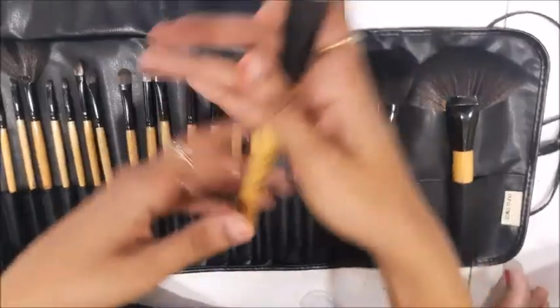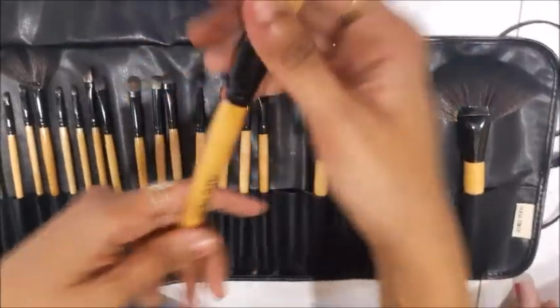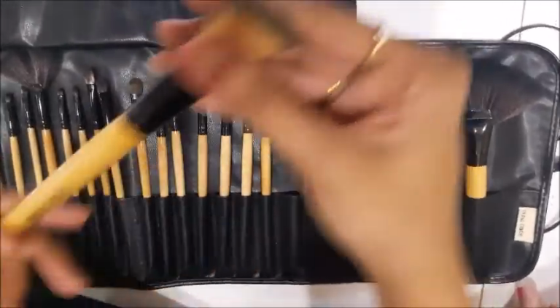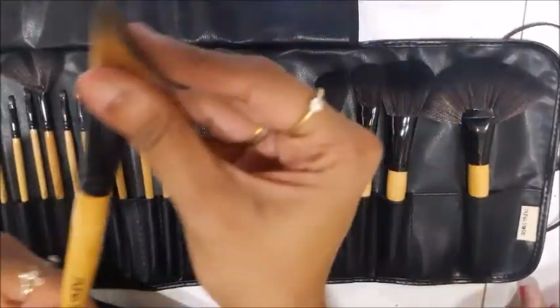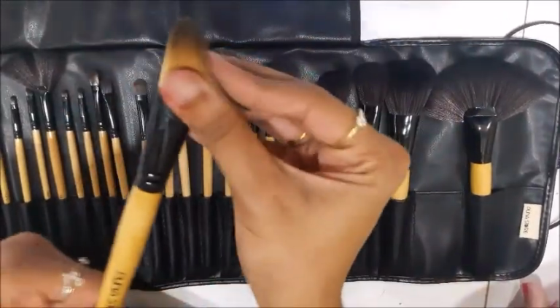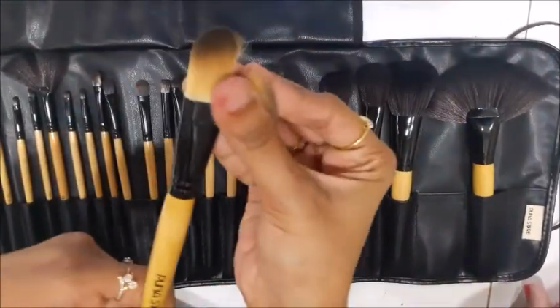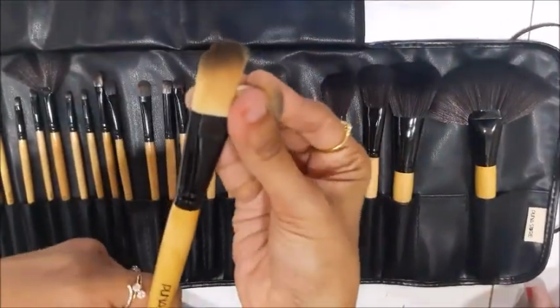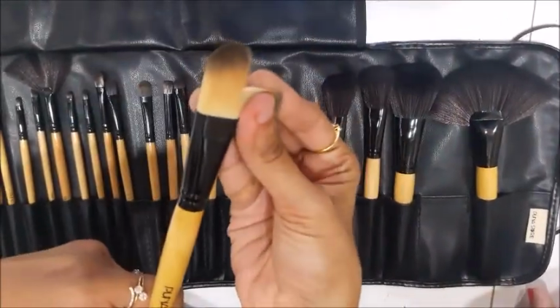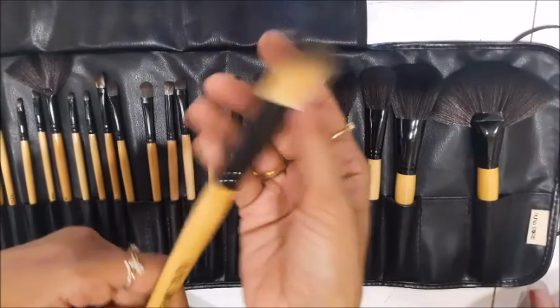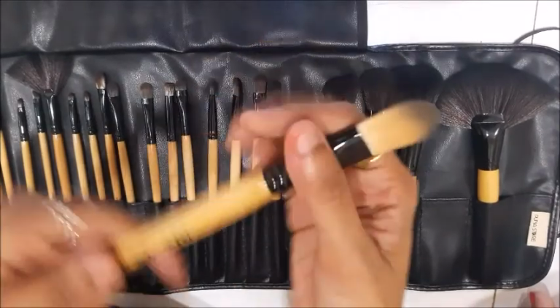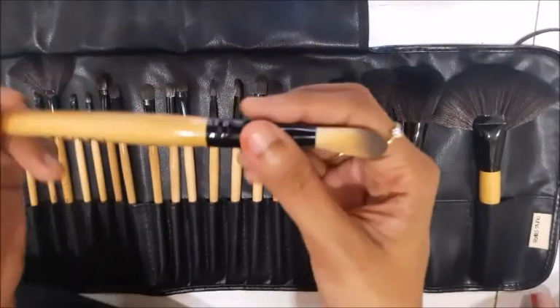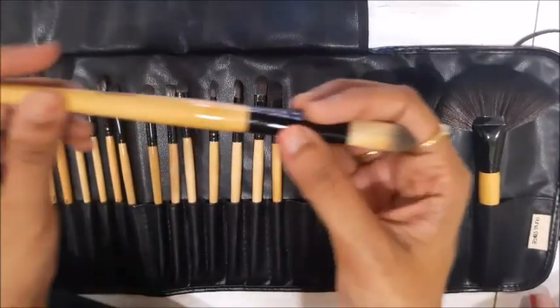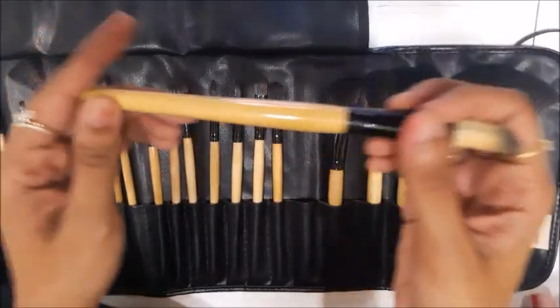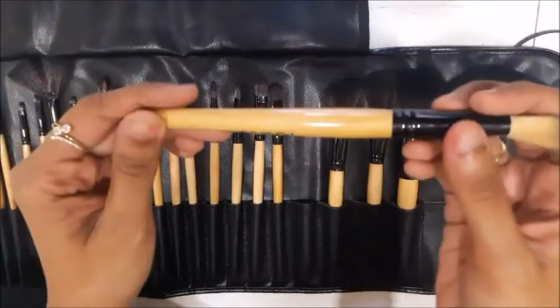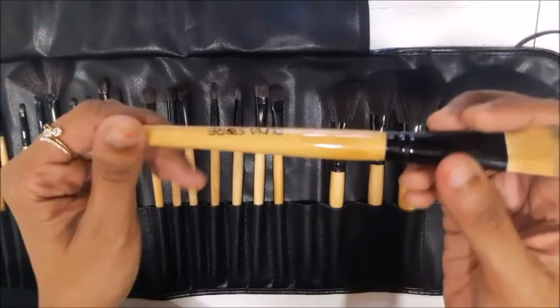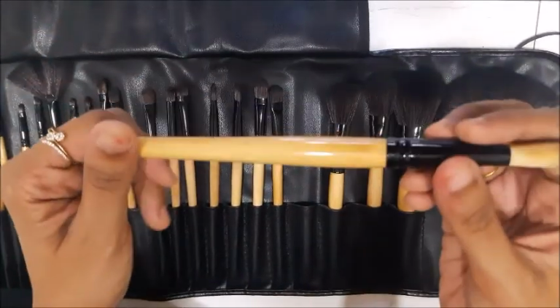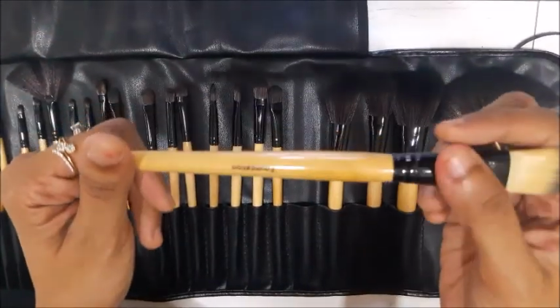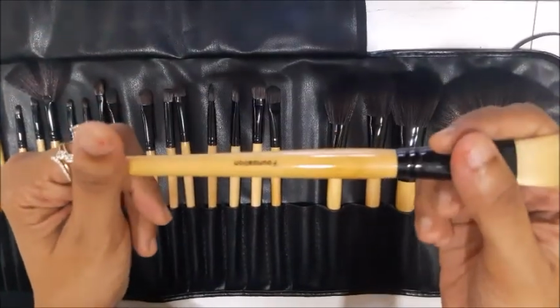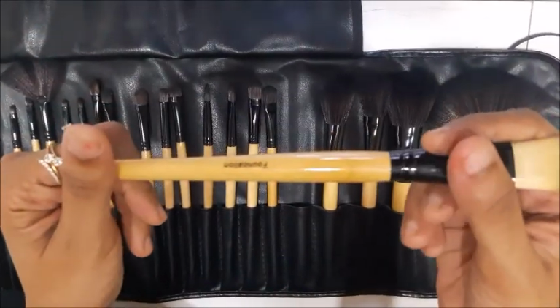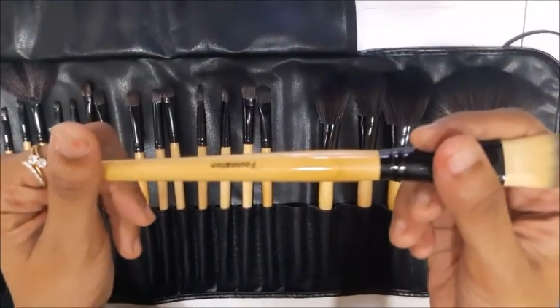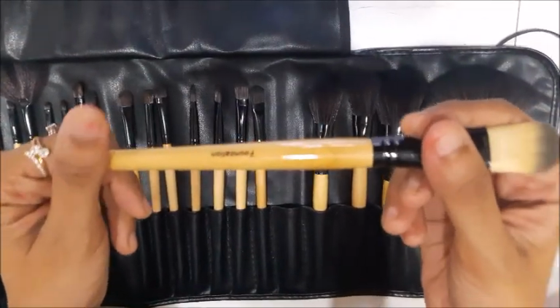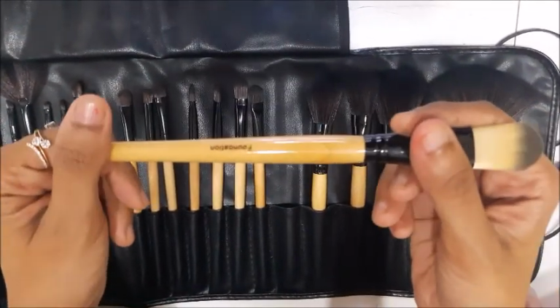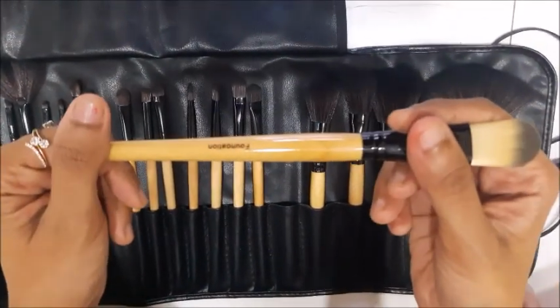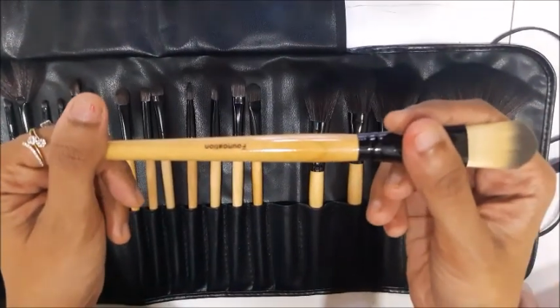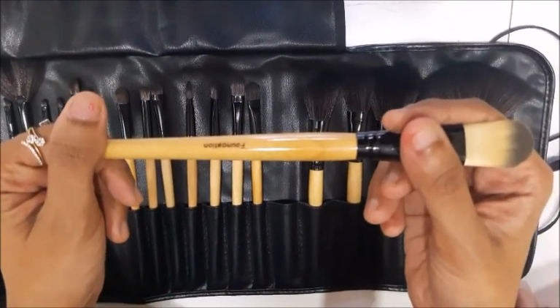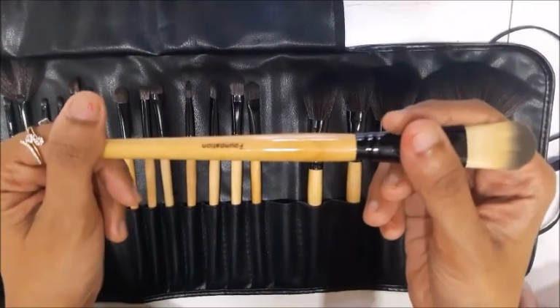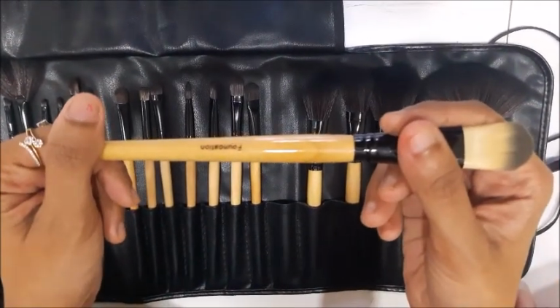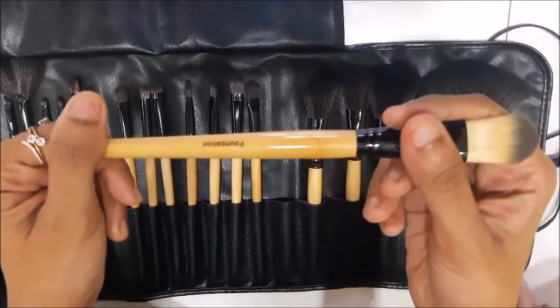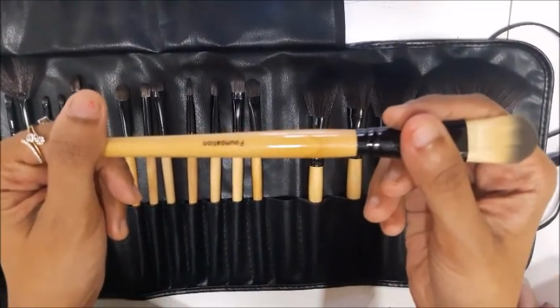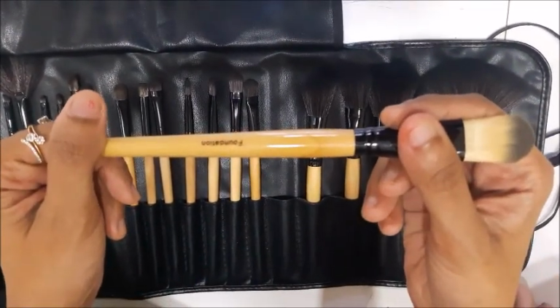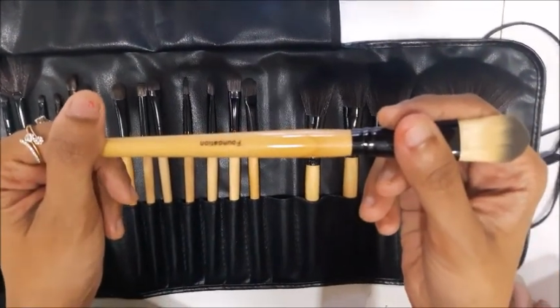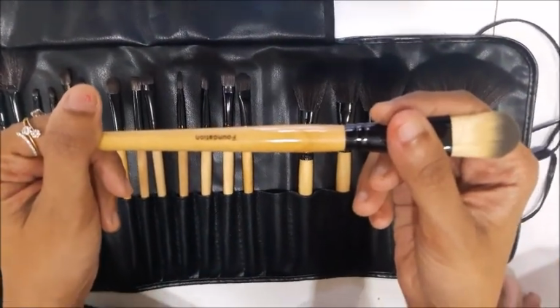Then there is the foundation brush, which I used to blend my foundation.